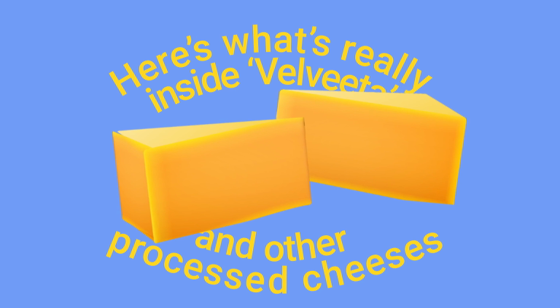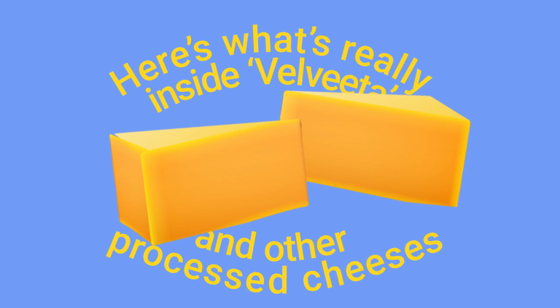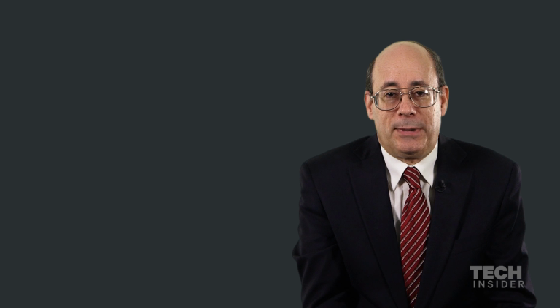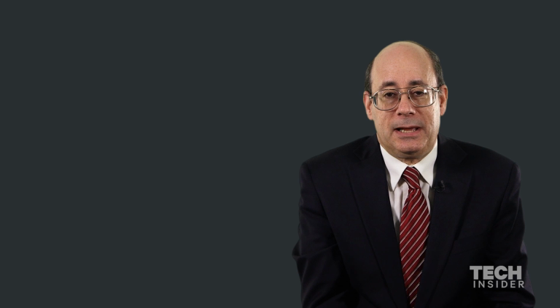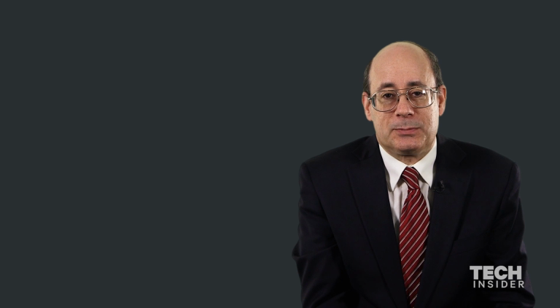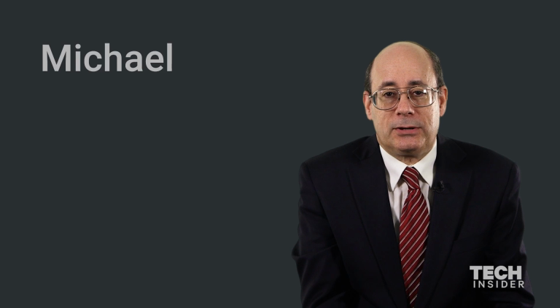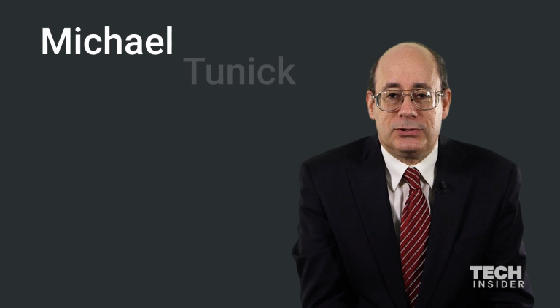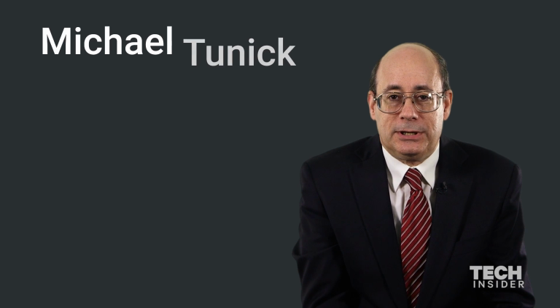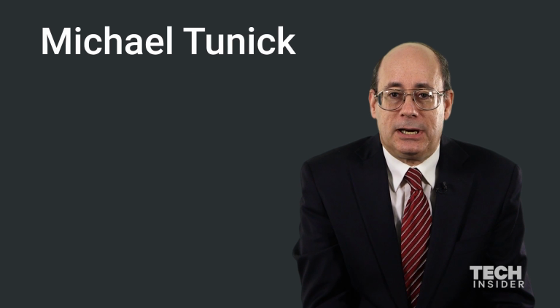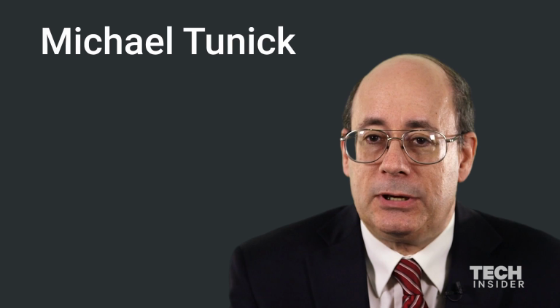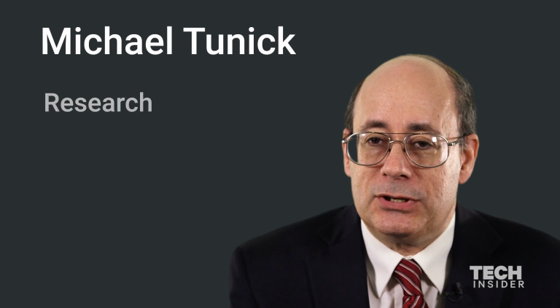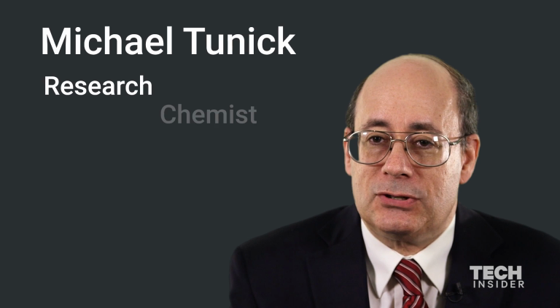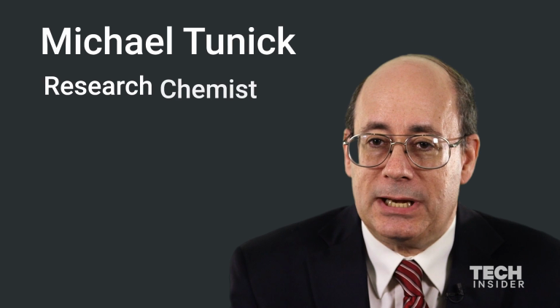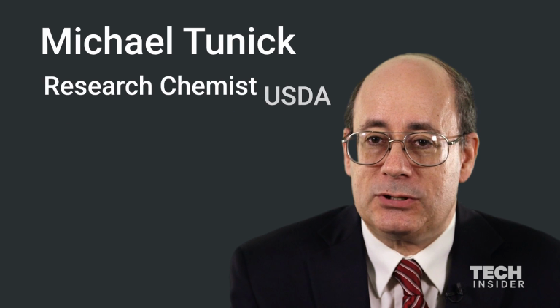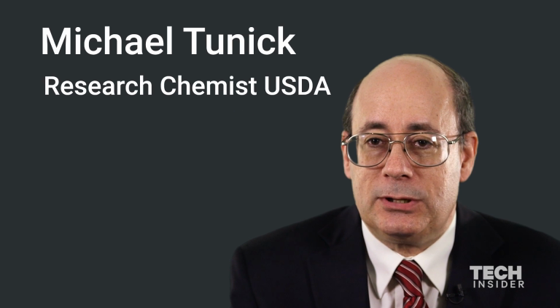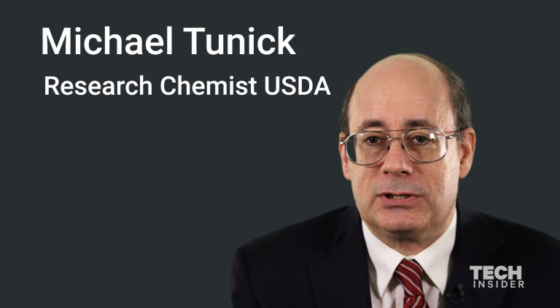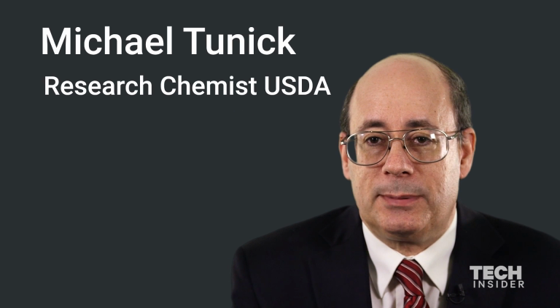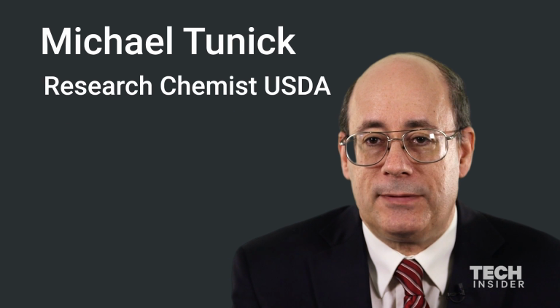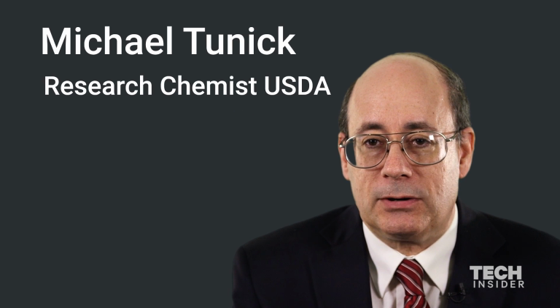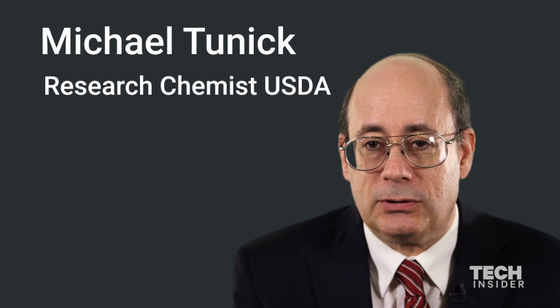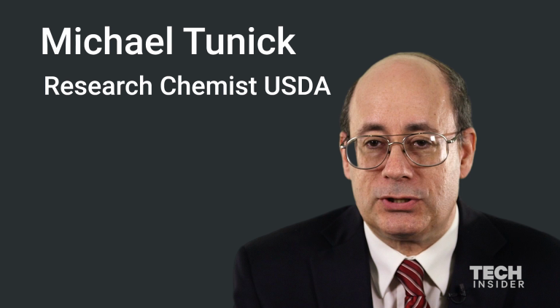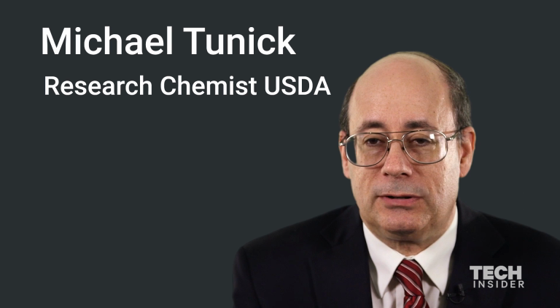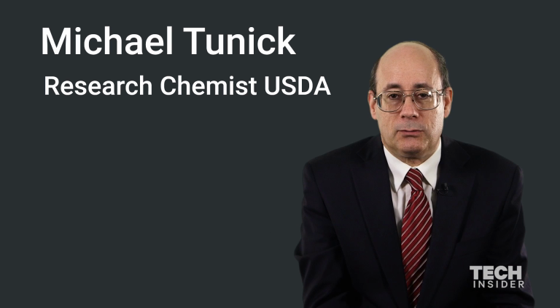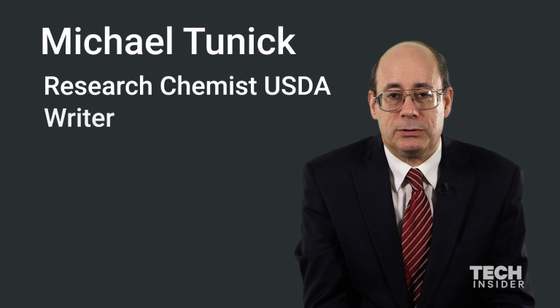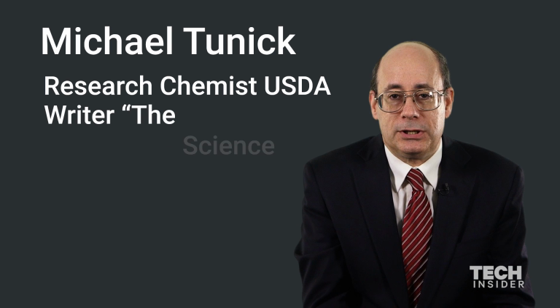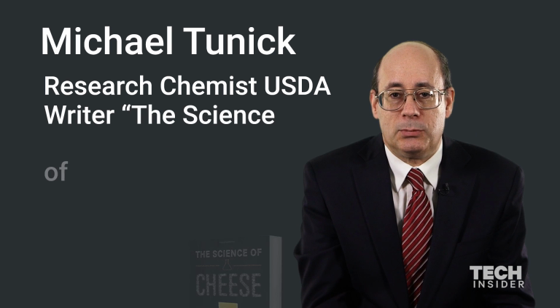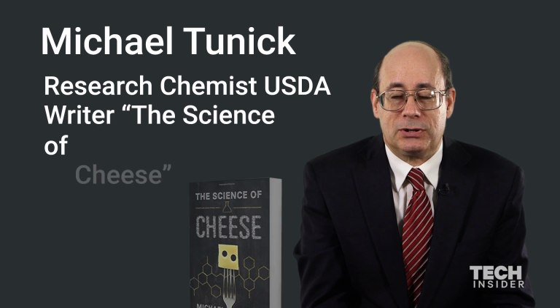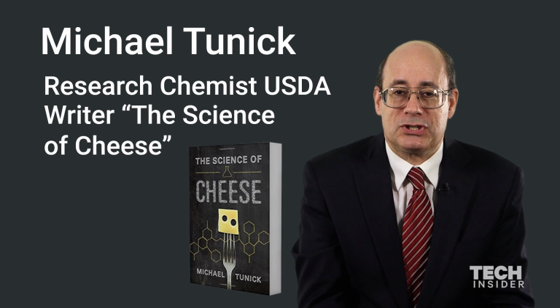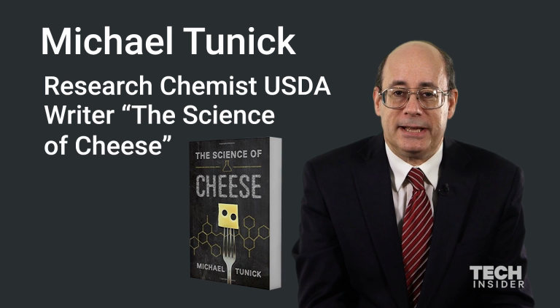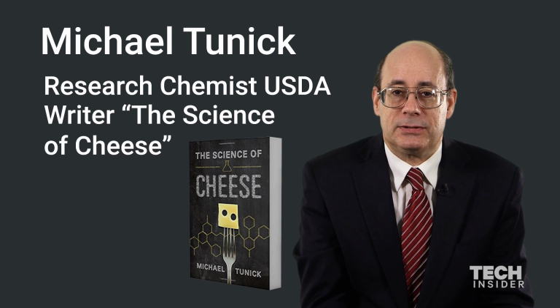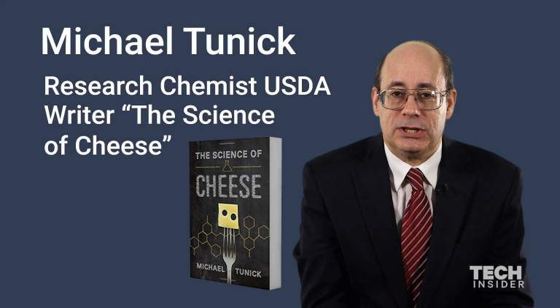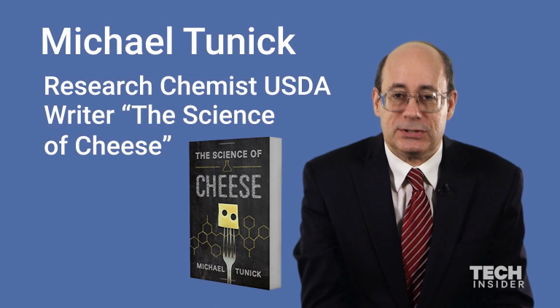My name is Michael Tunick. I'm a research chemist for the U.S. Department of Agriculture. I wrote the book The Science of Cheese.